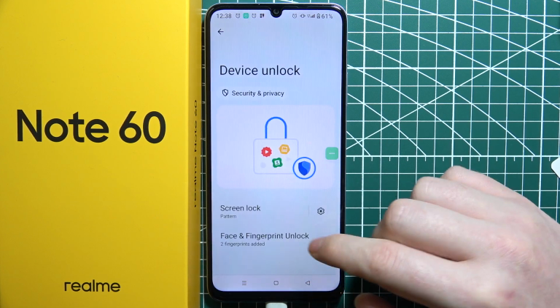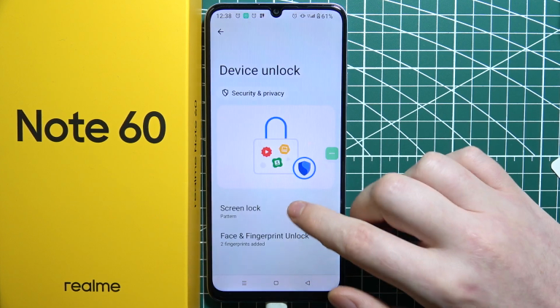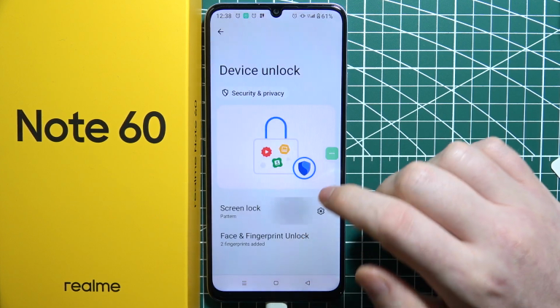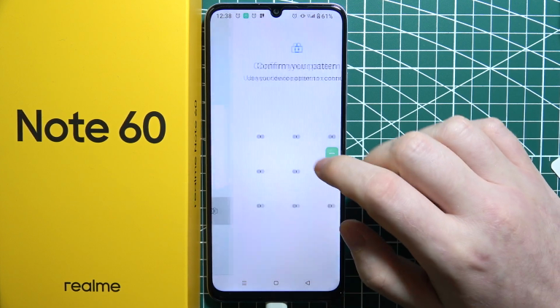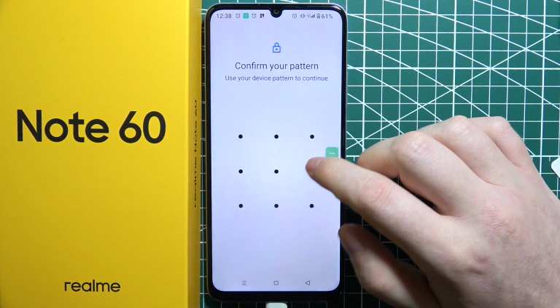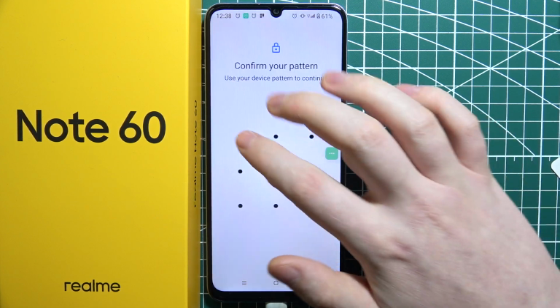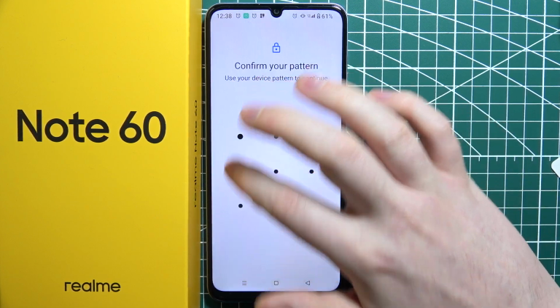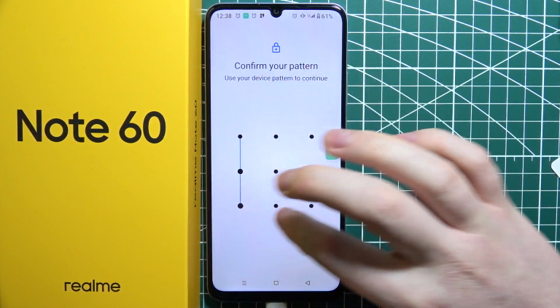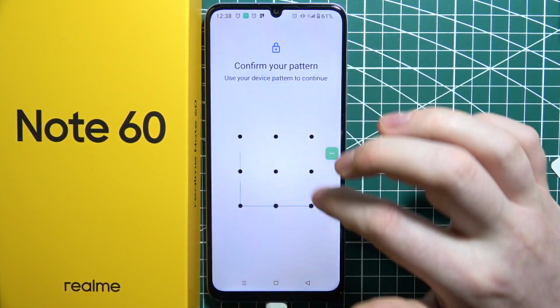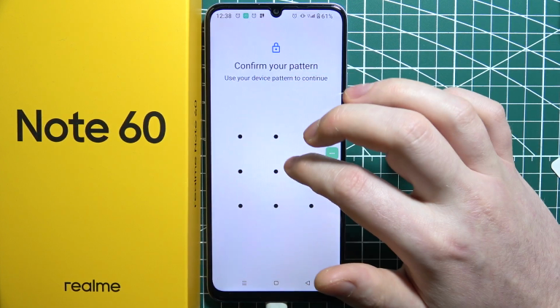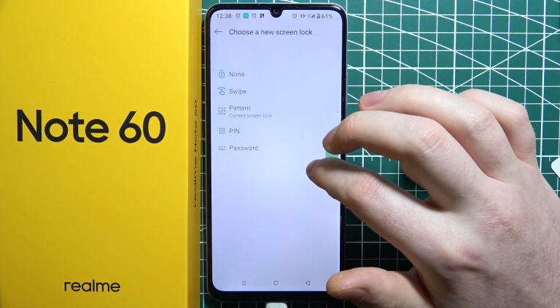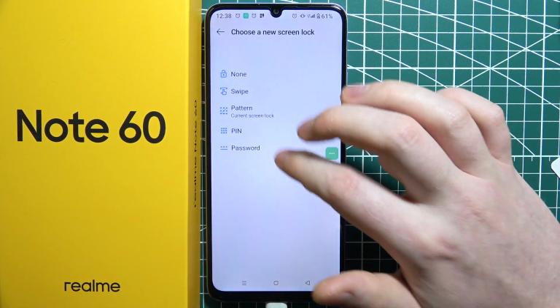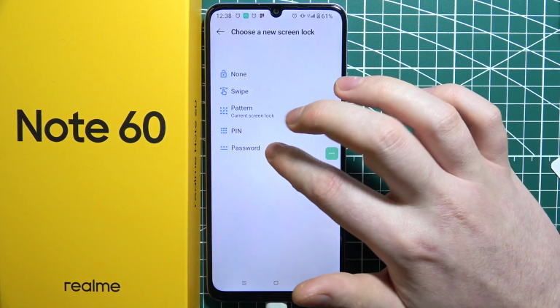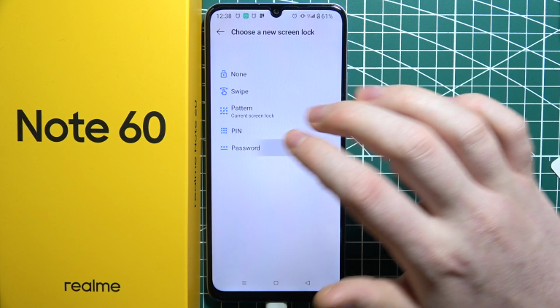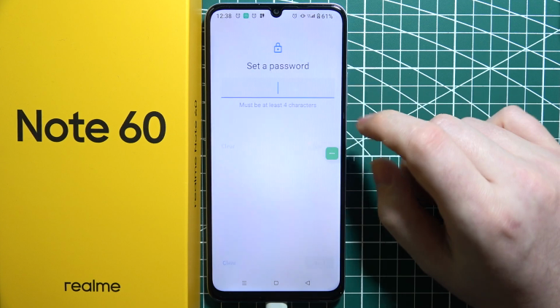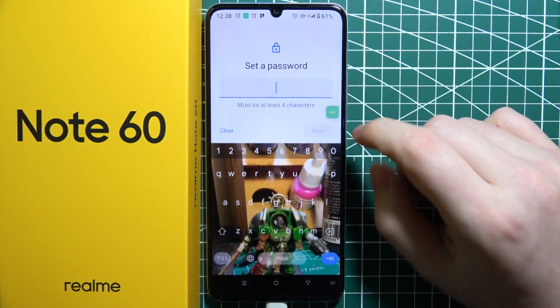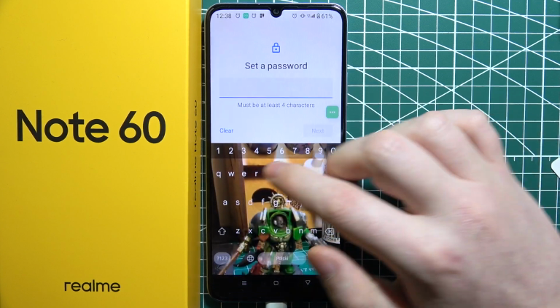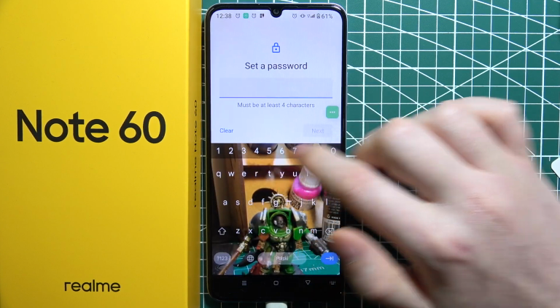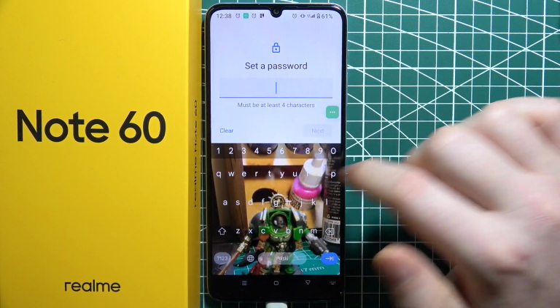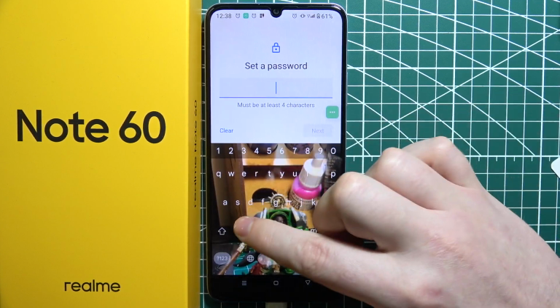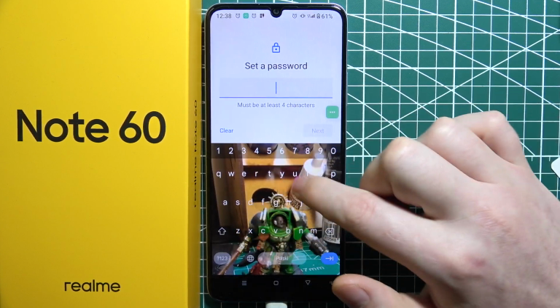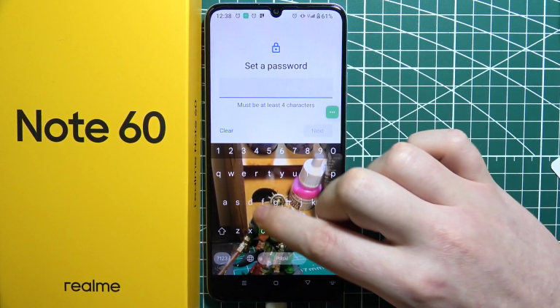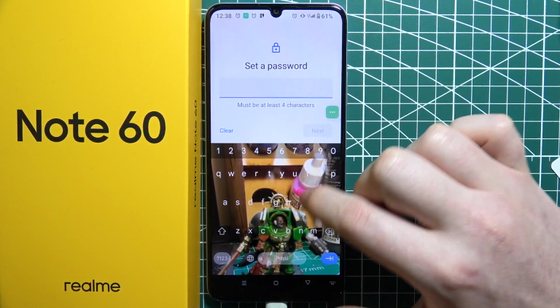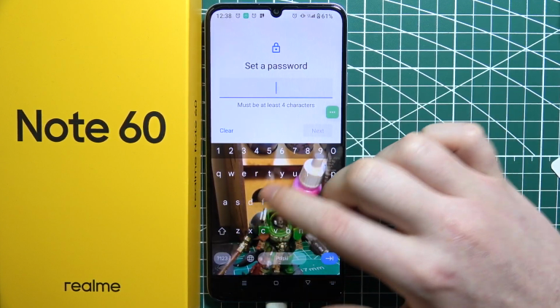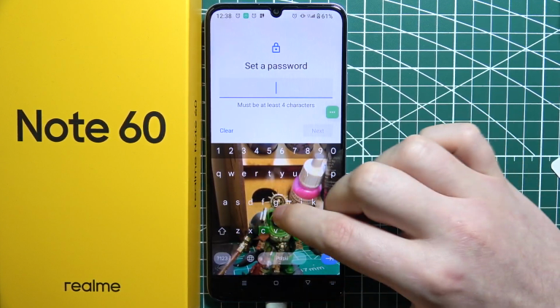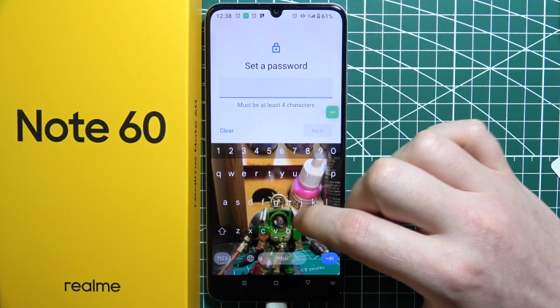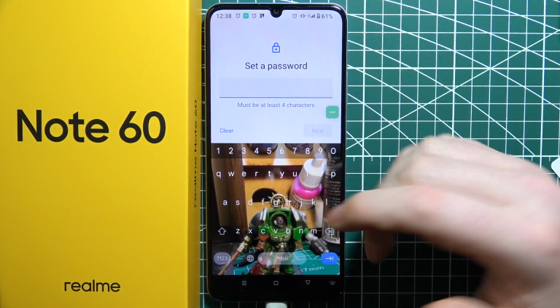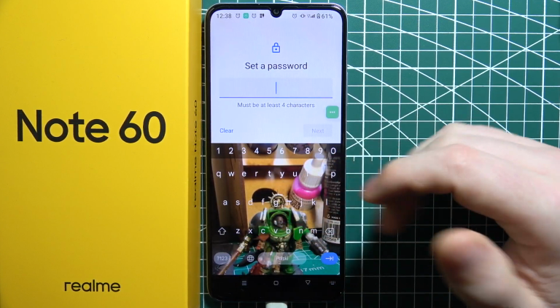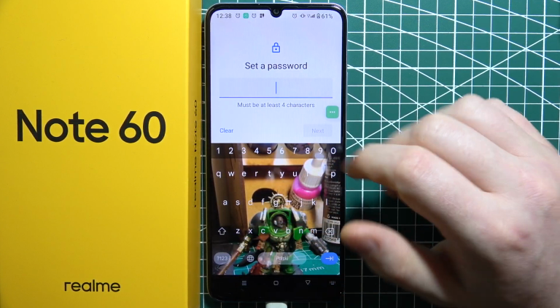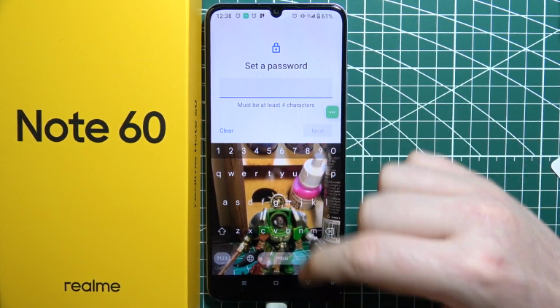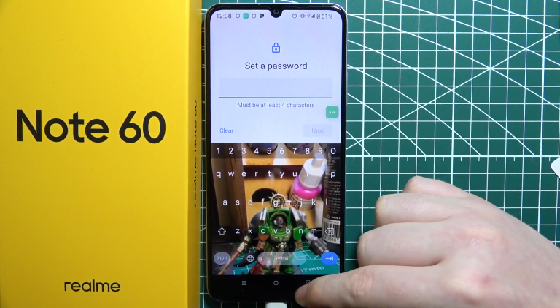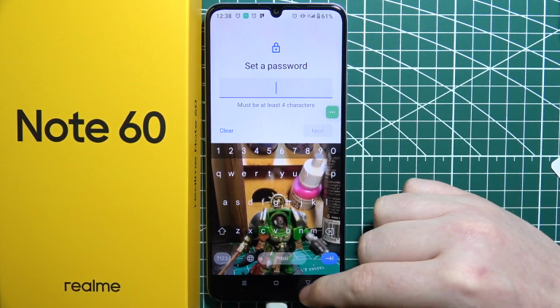Next is Password, which allows you to use numbers as well as letters to protect your device.